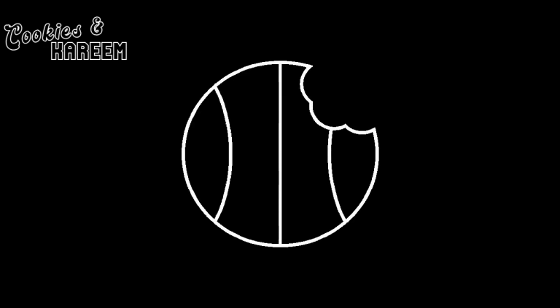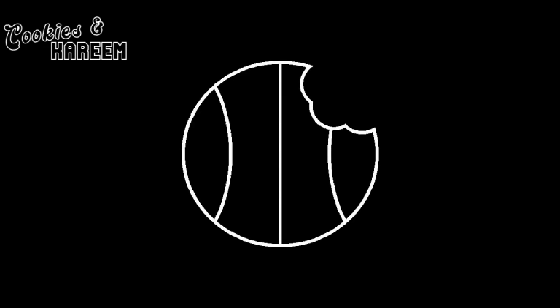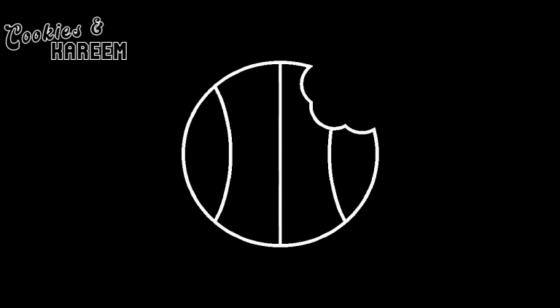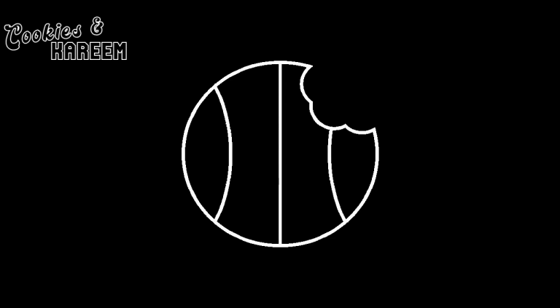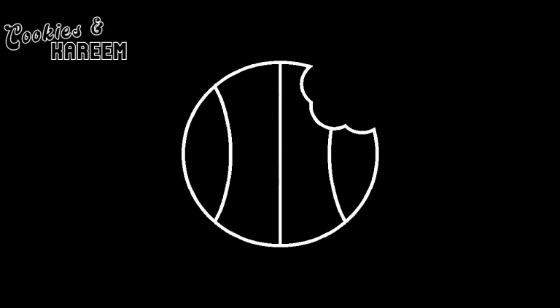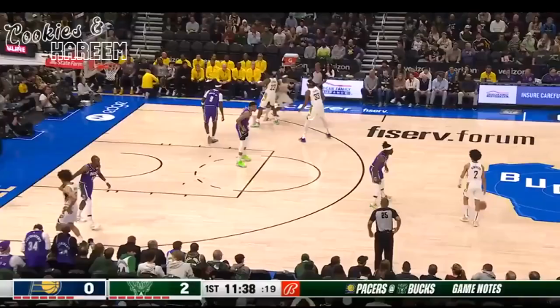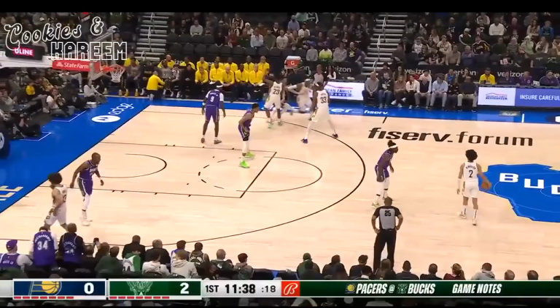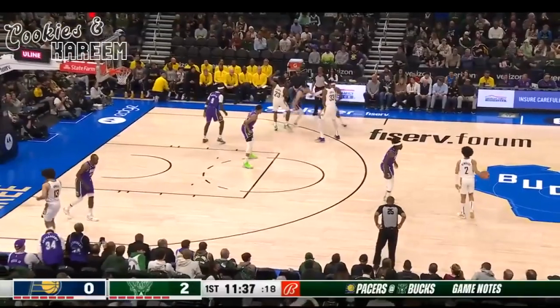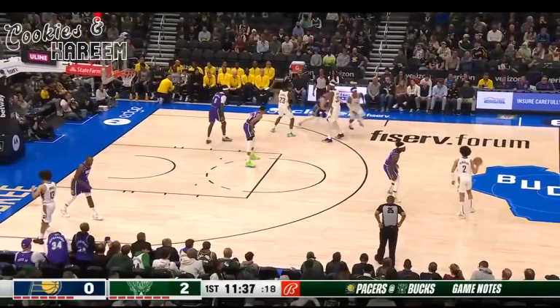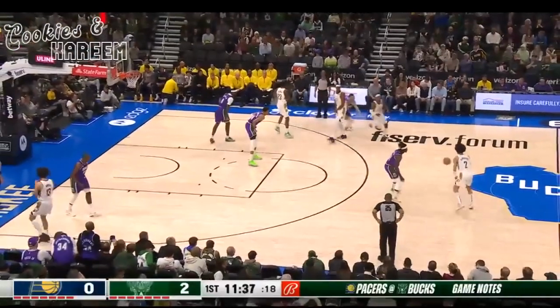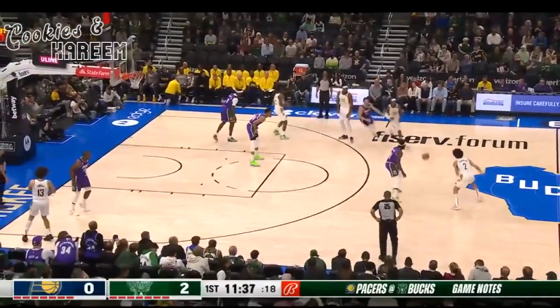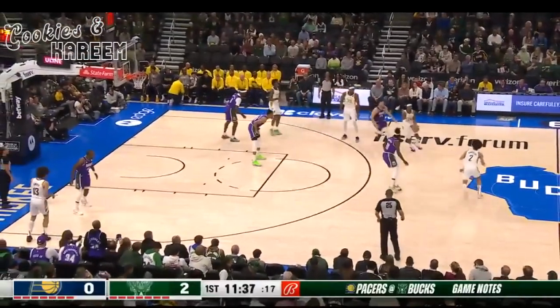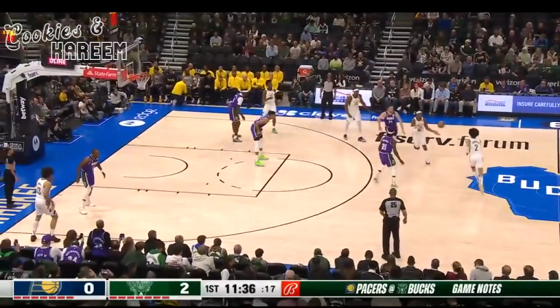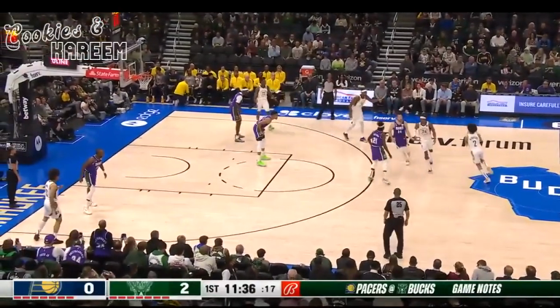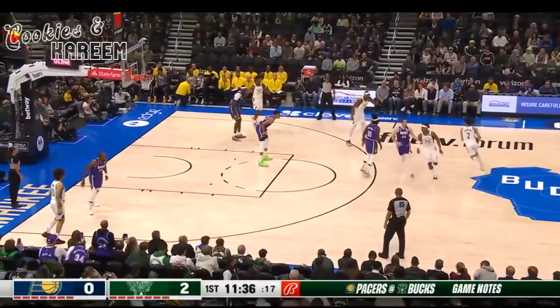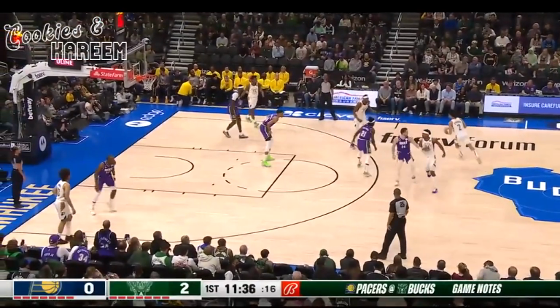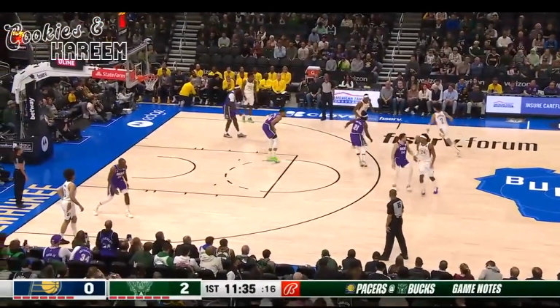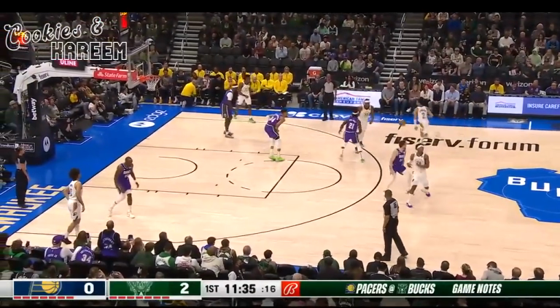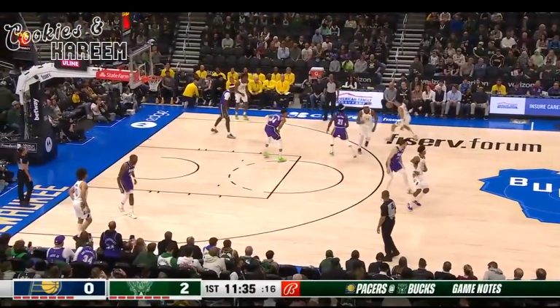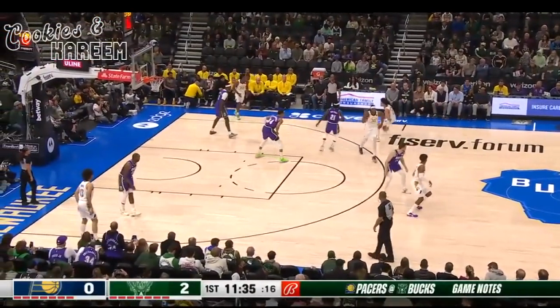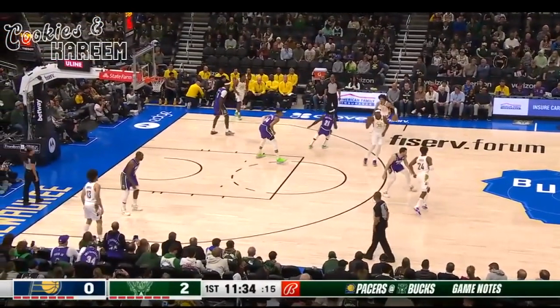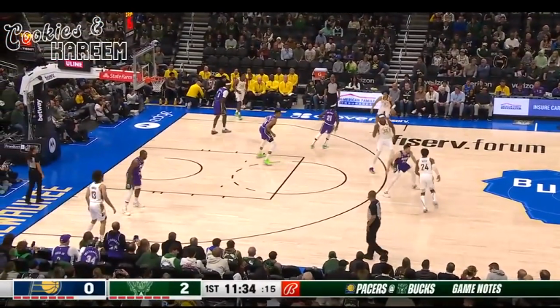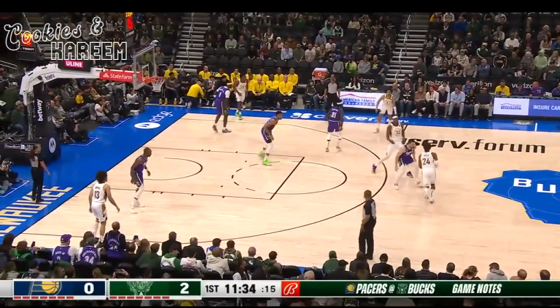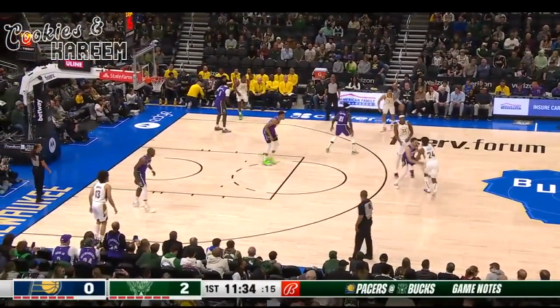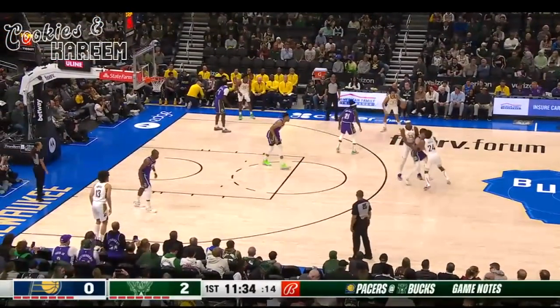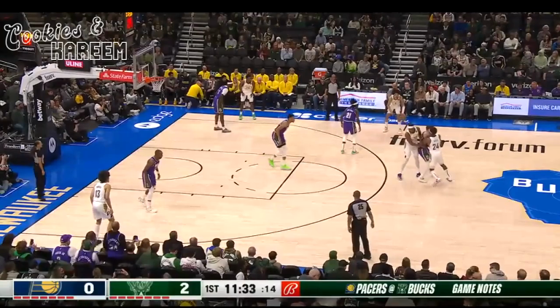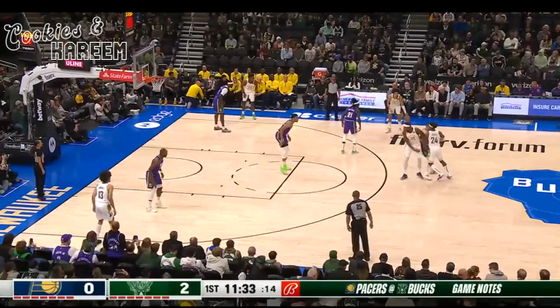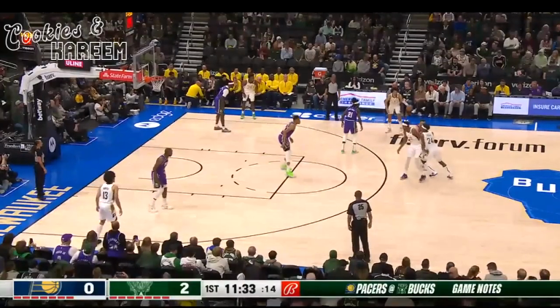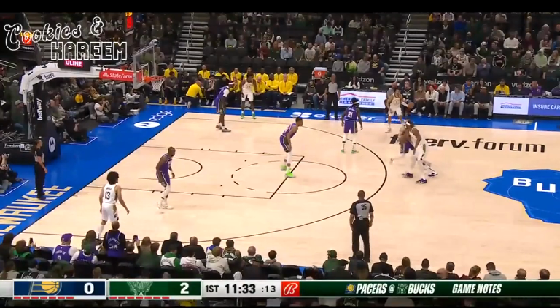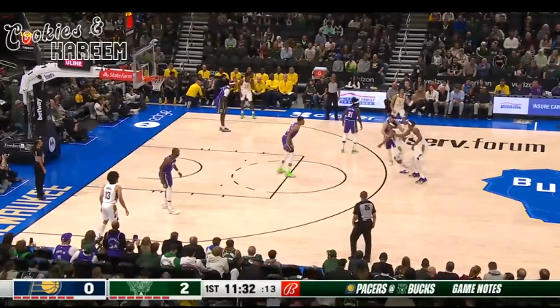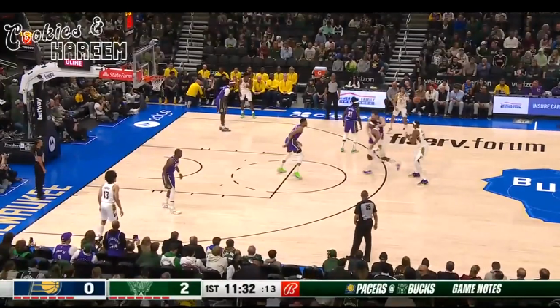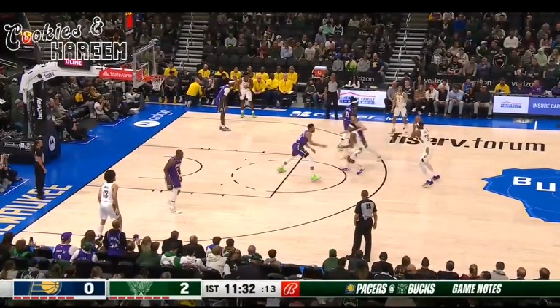Standing old. Pick and roll, middle pick and roll. Pat Connerton, great job sealing Nimhard on the switch for the easy layup.